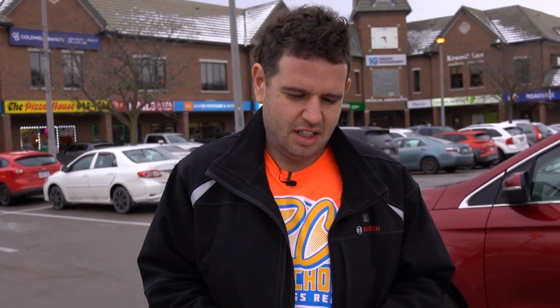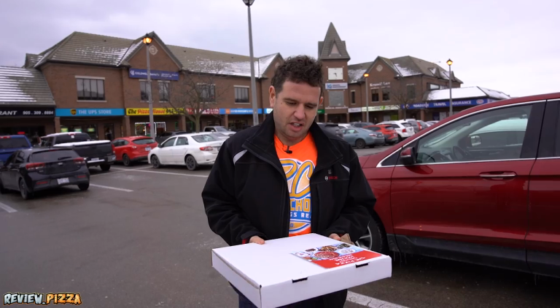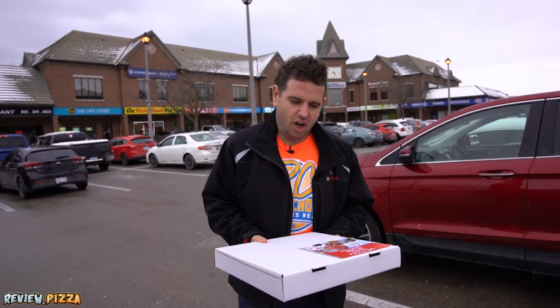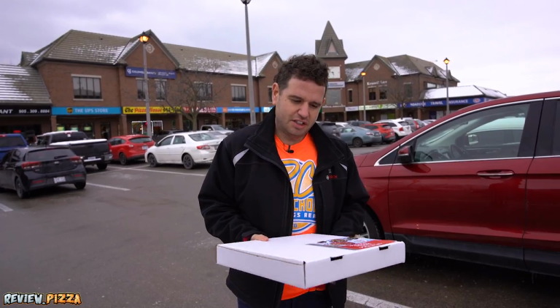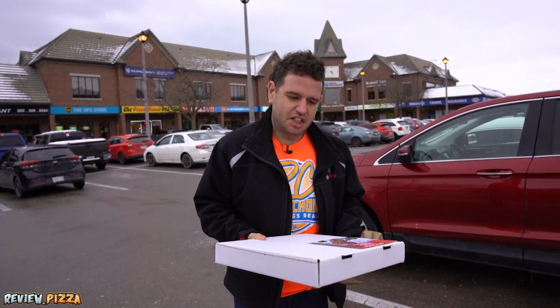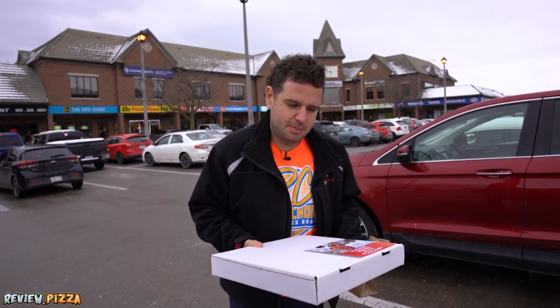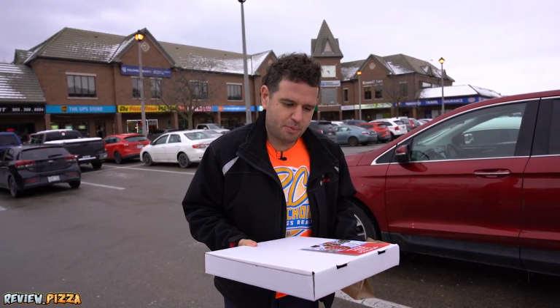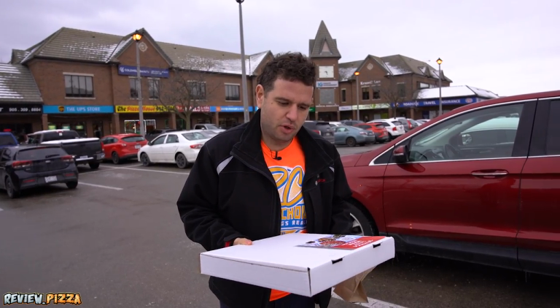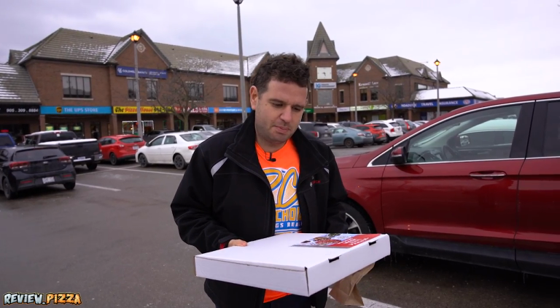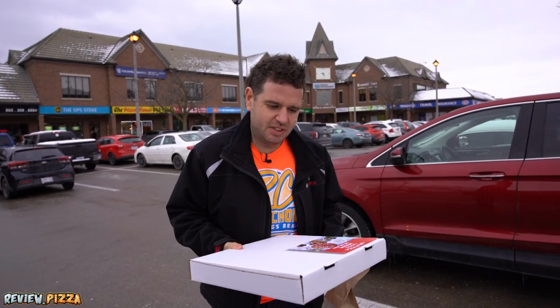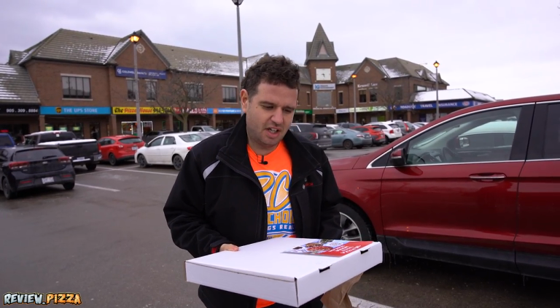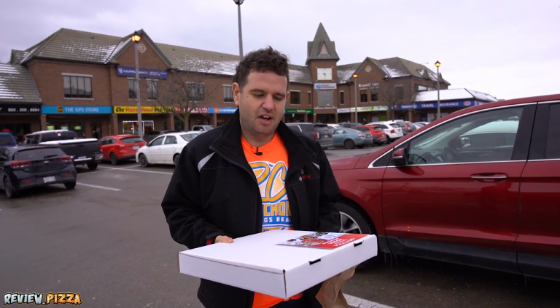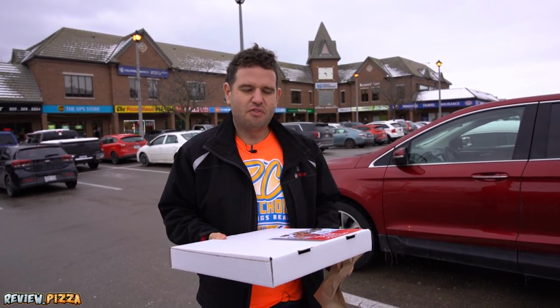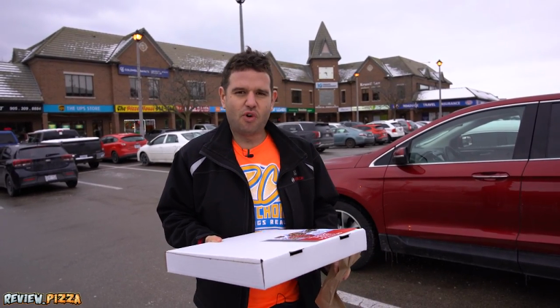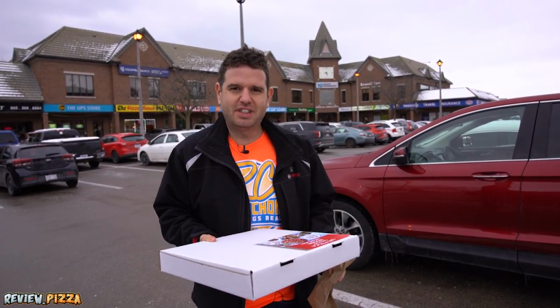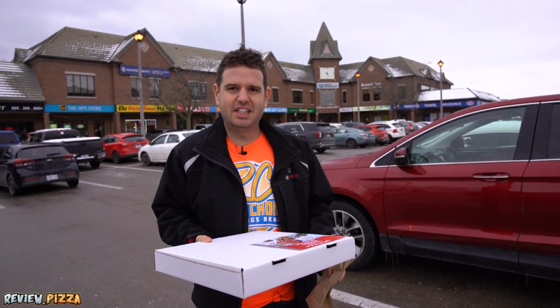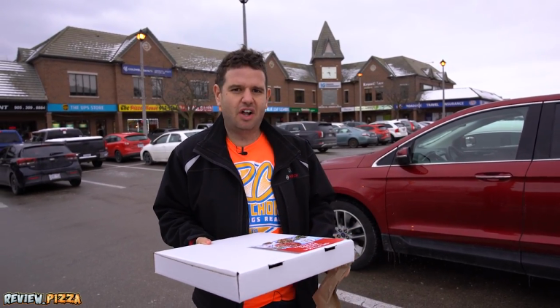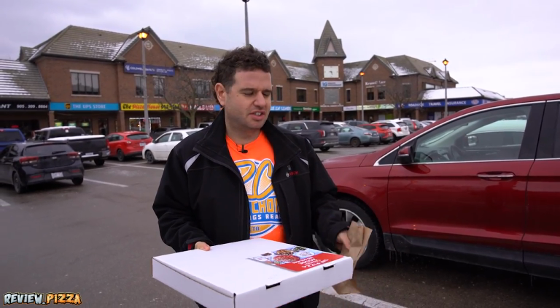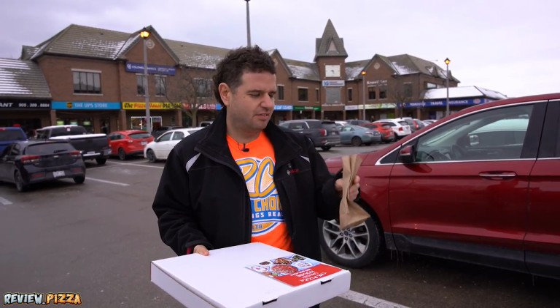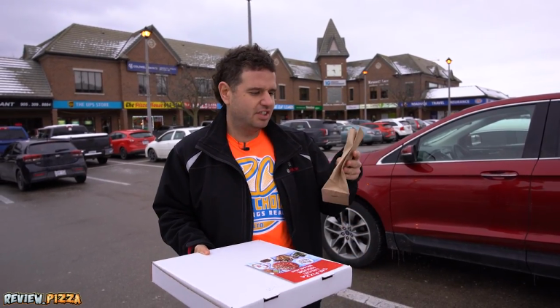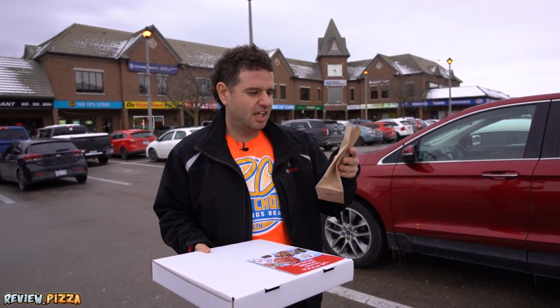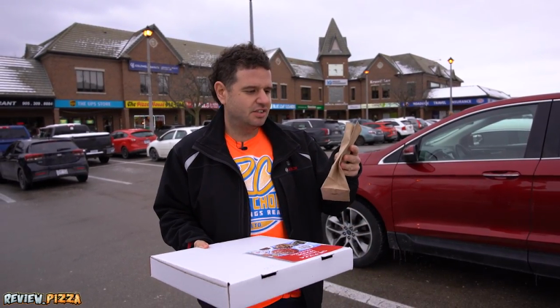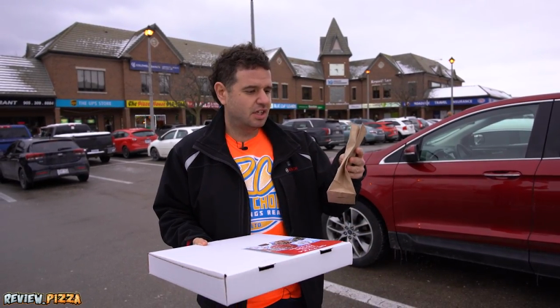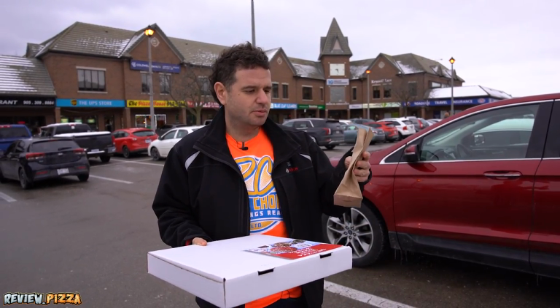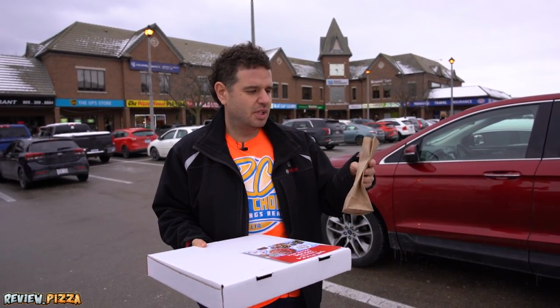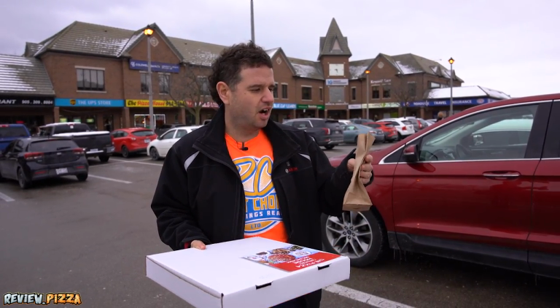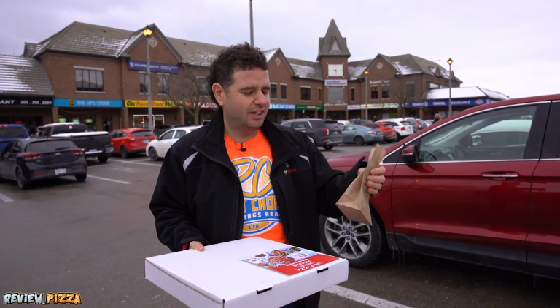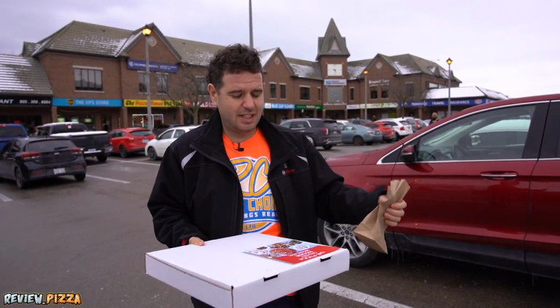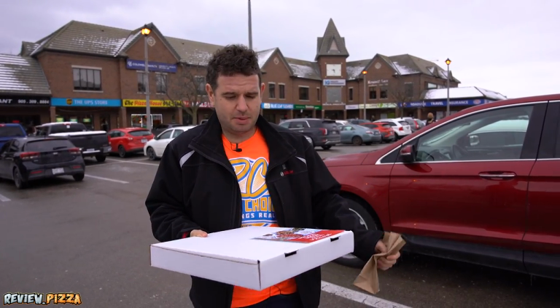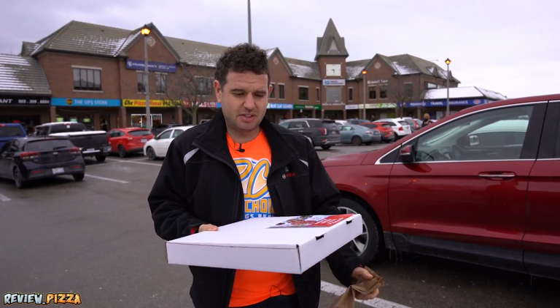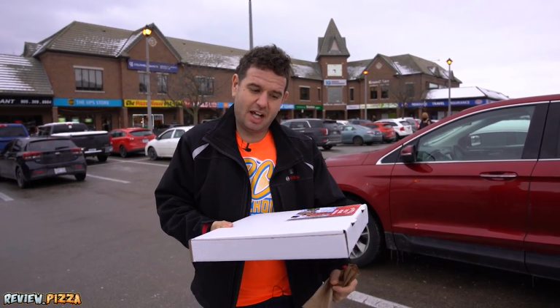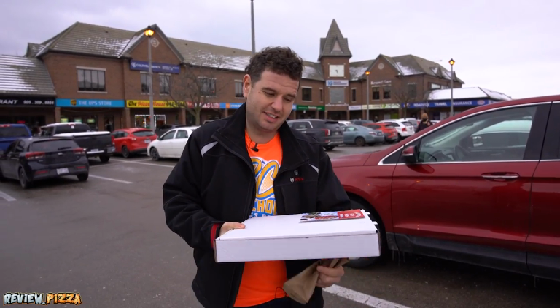Large cheese pepperoni pizza, $14.70, comes with a garlic dipping sauce.